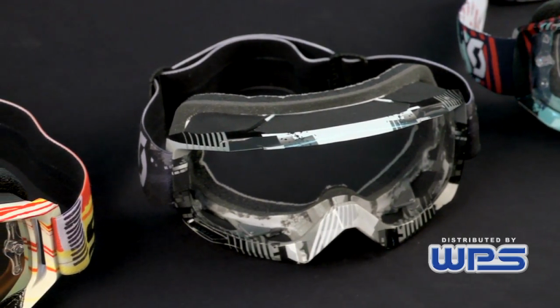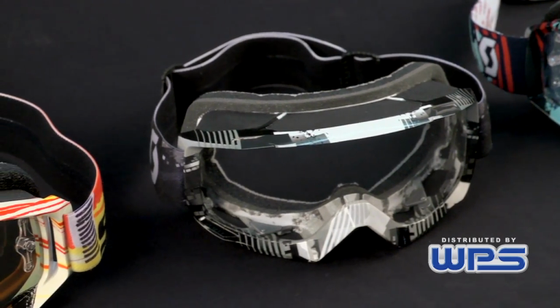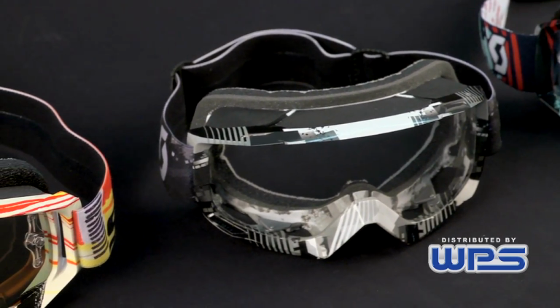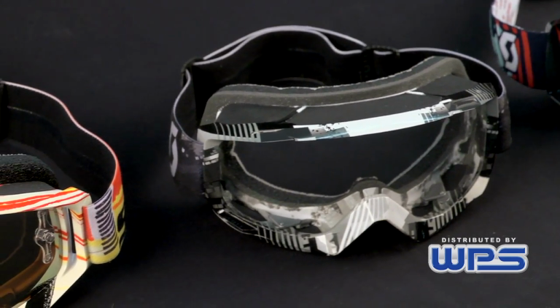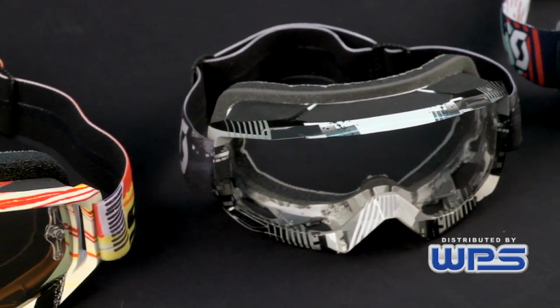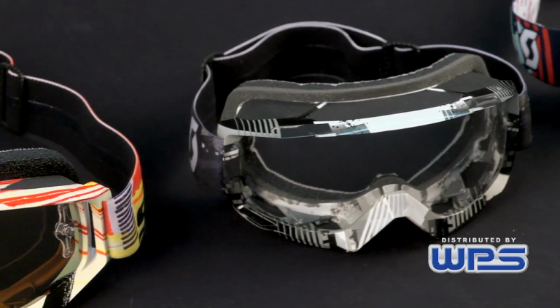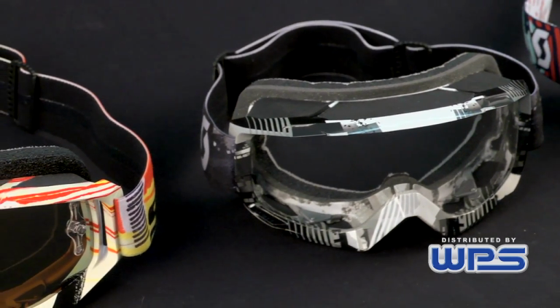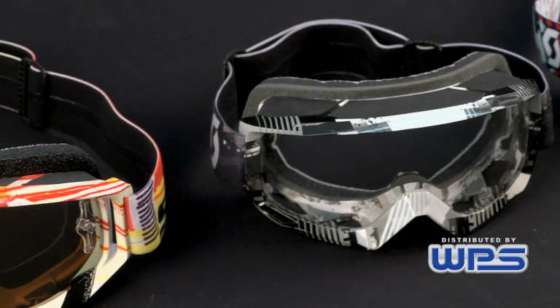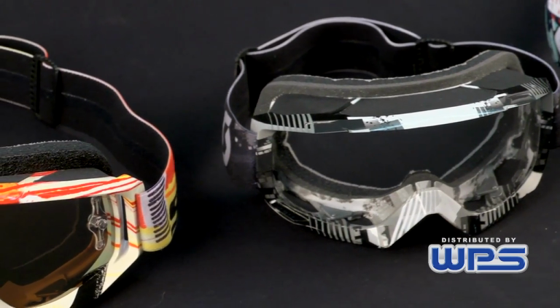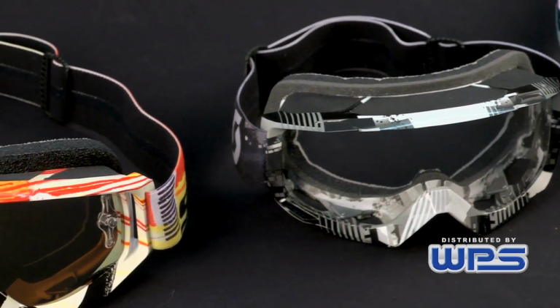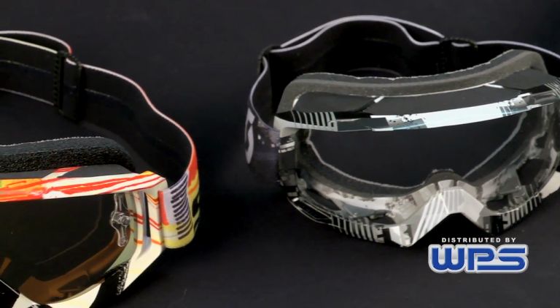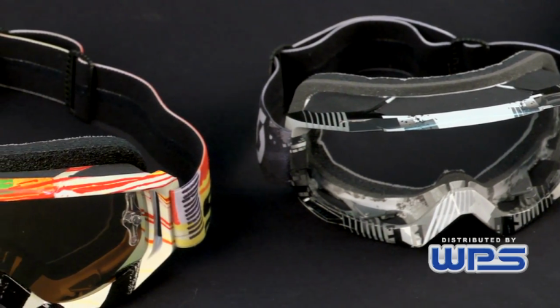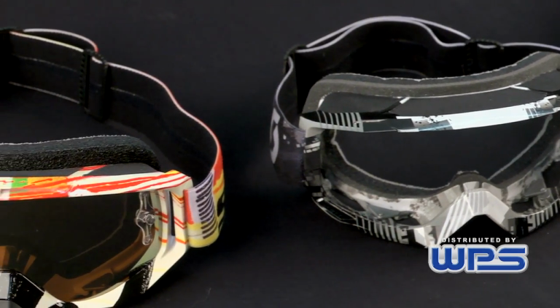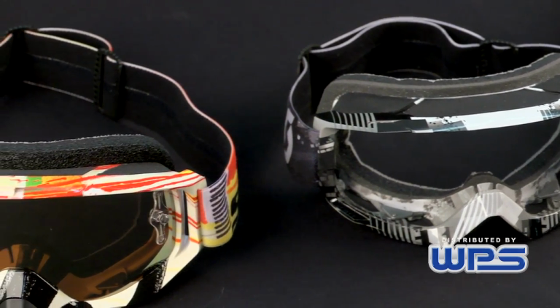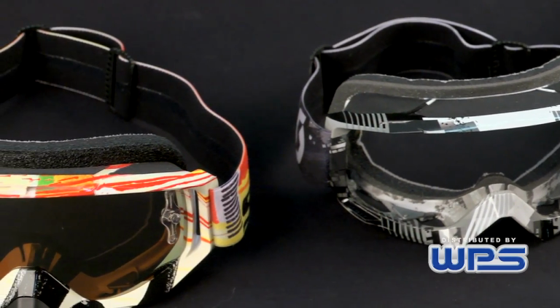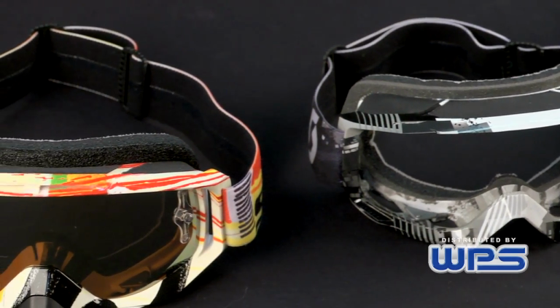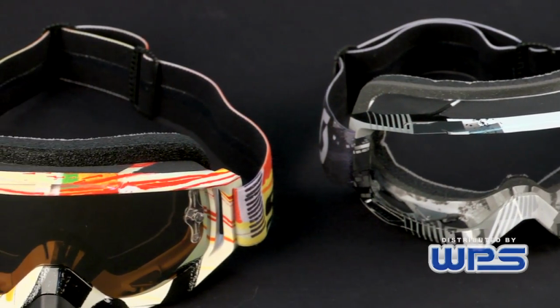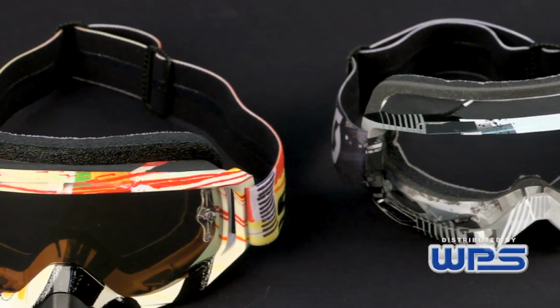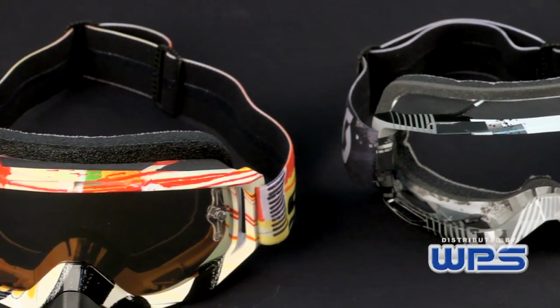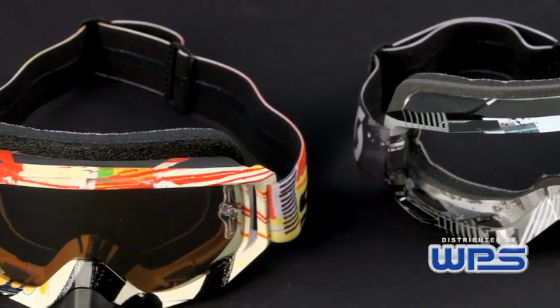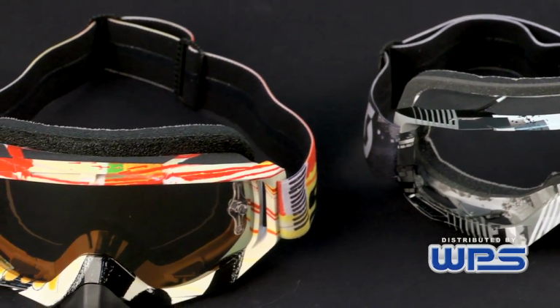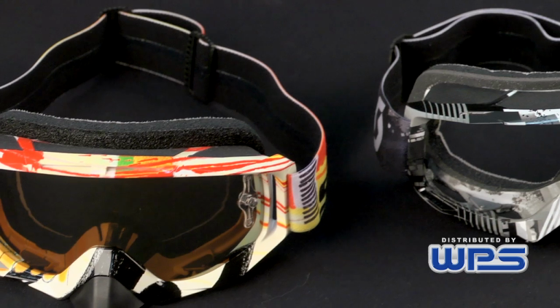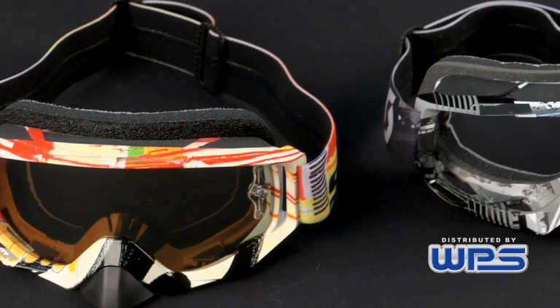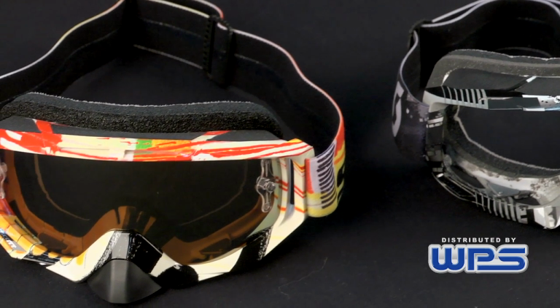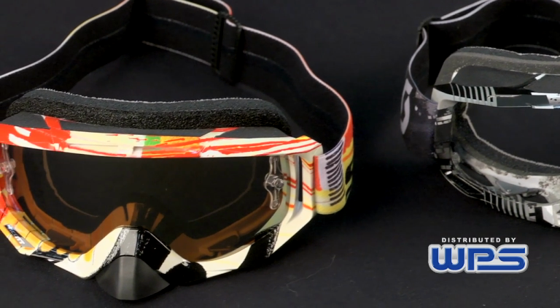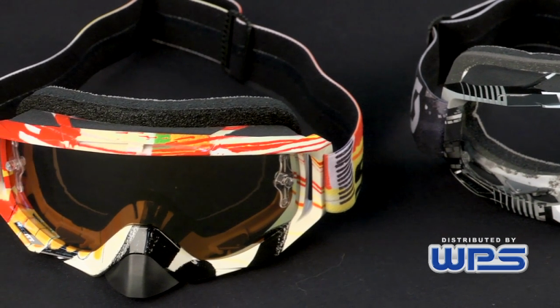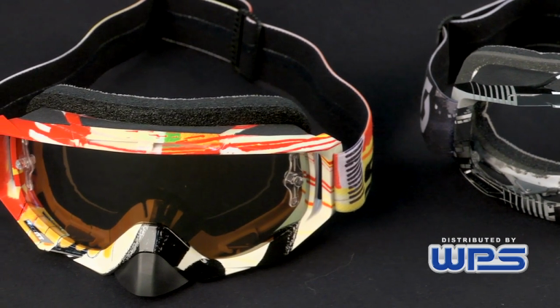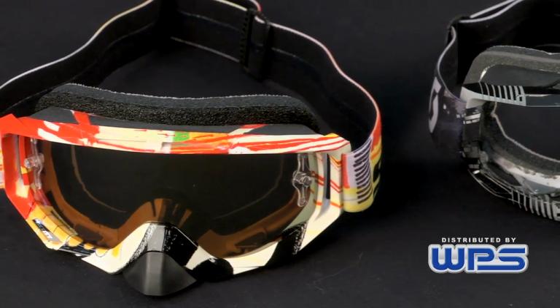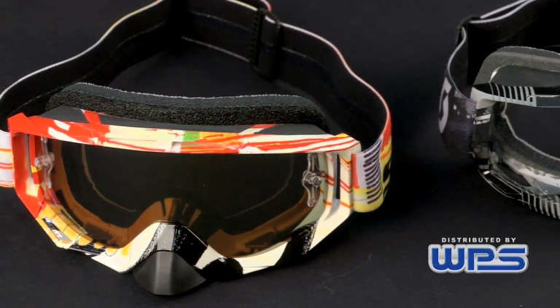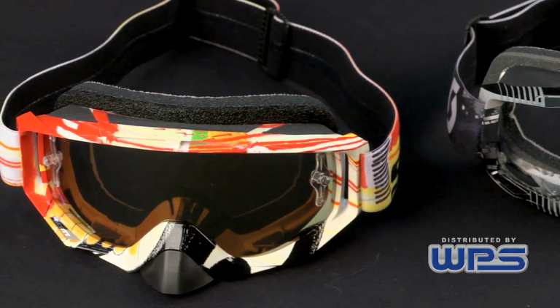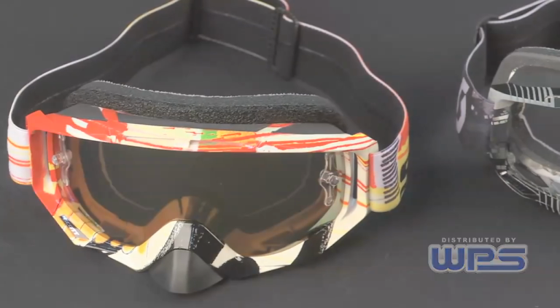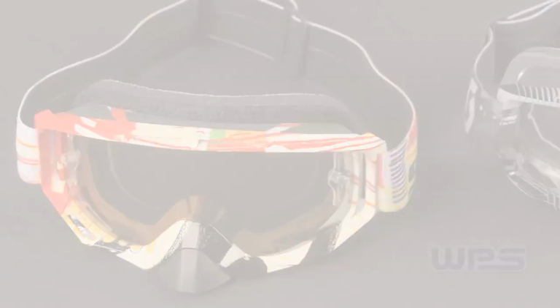This is a unique patented item for Scott Sports, and you won't find it in any other brands.